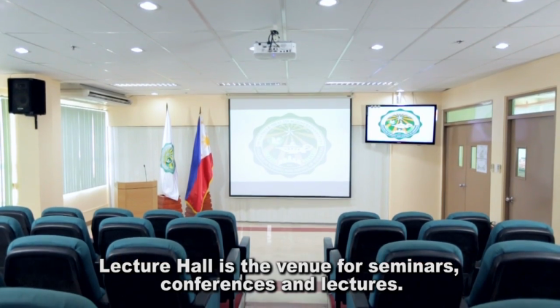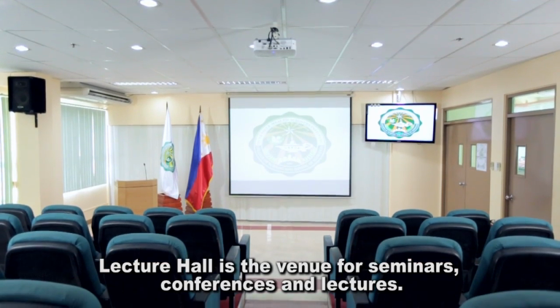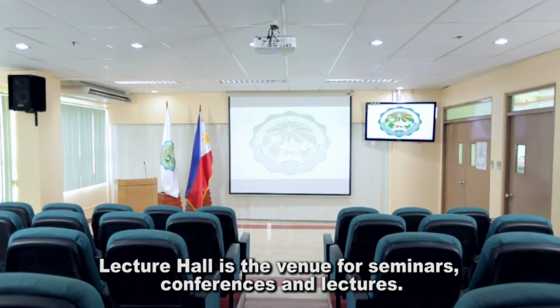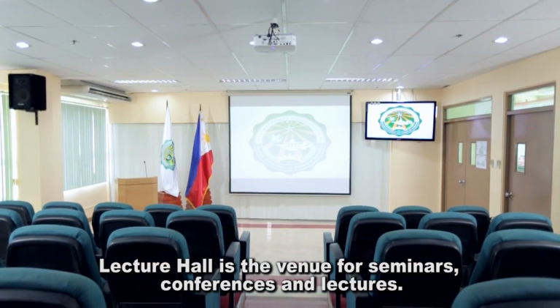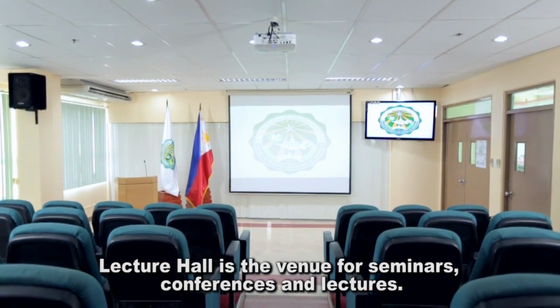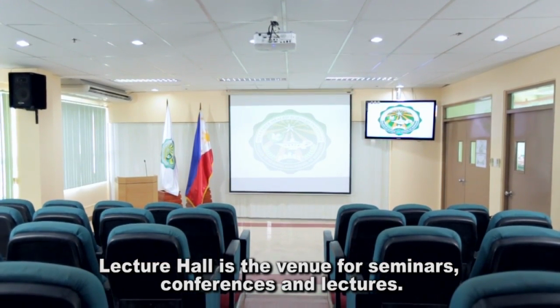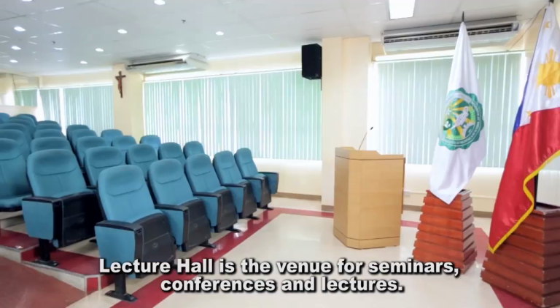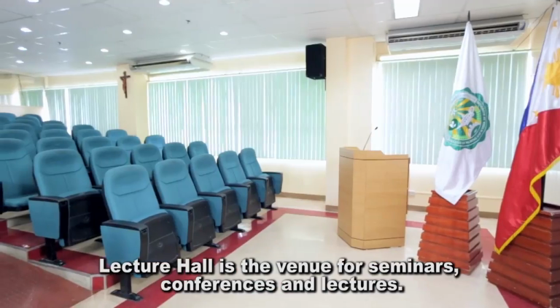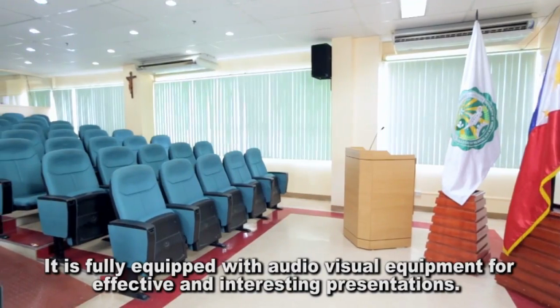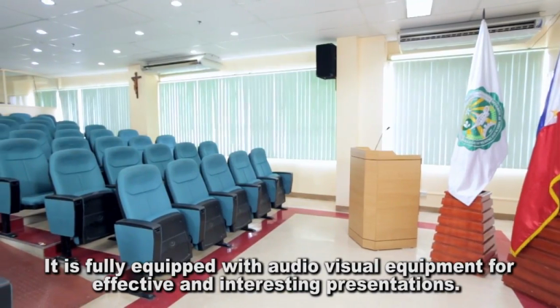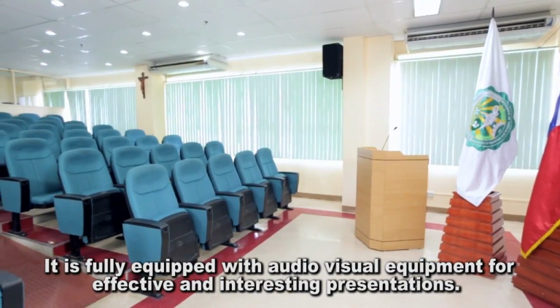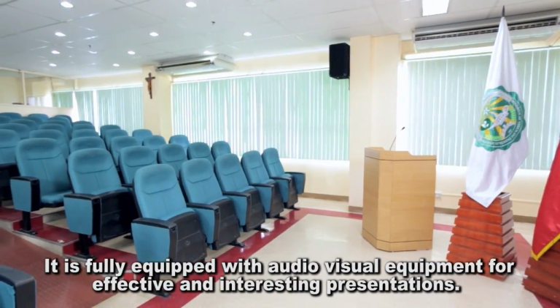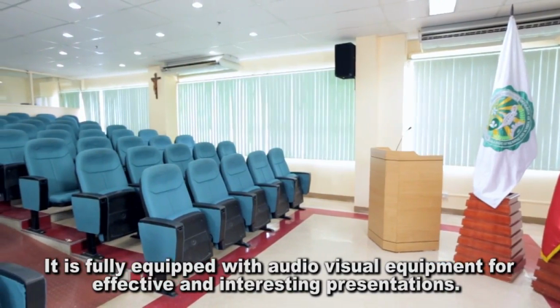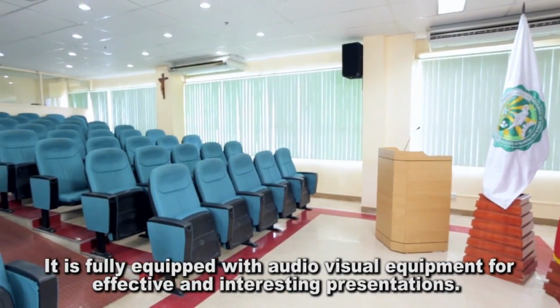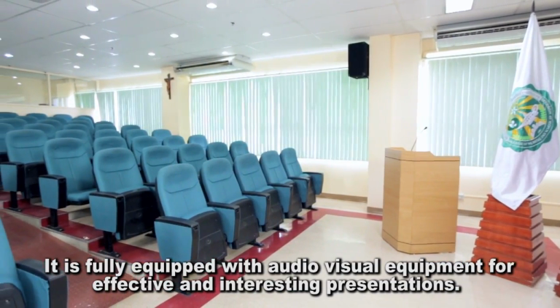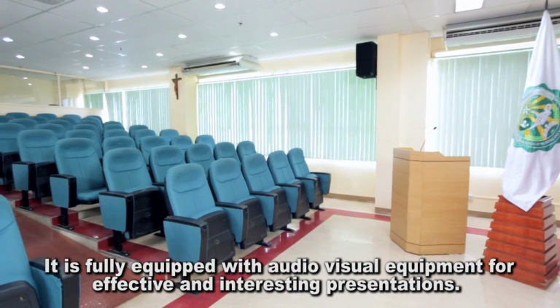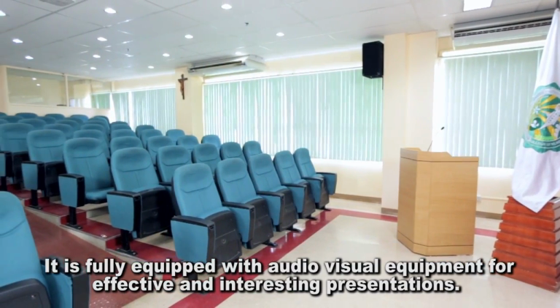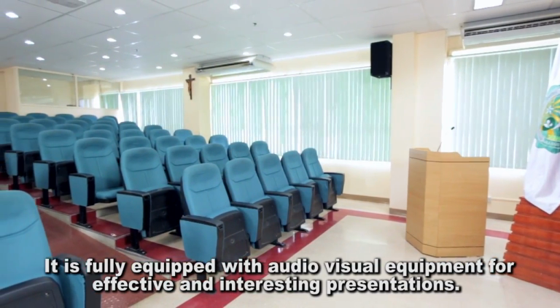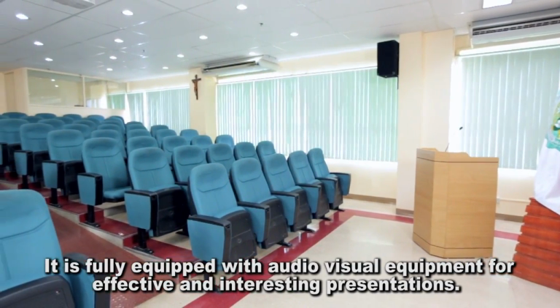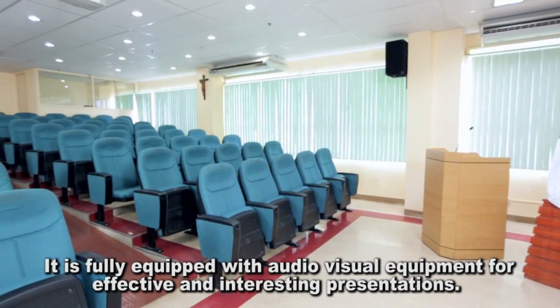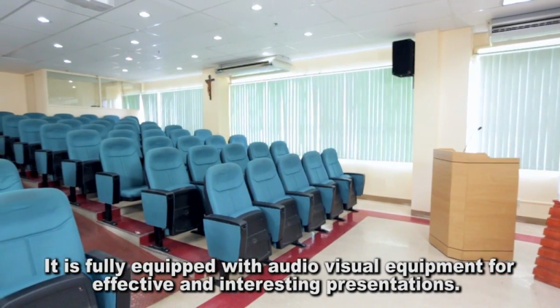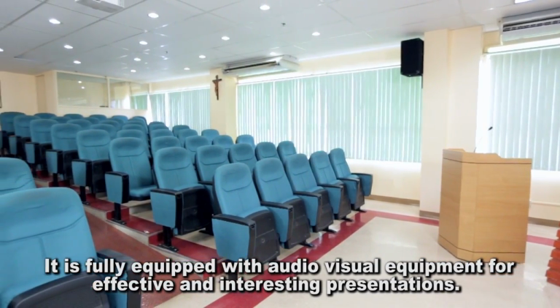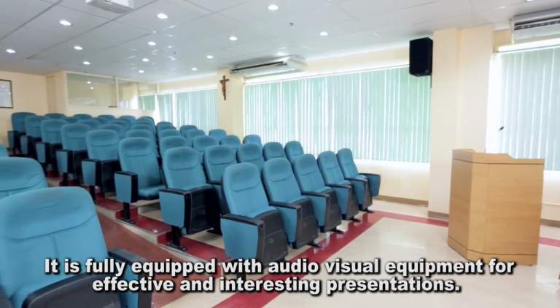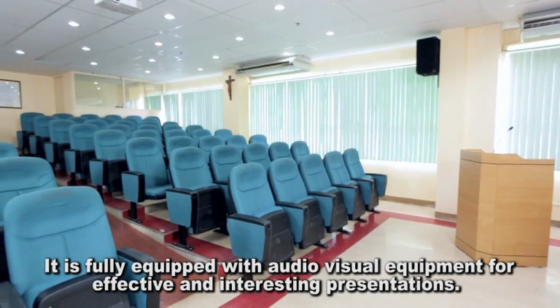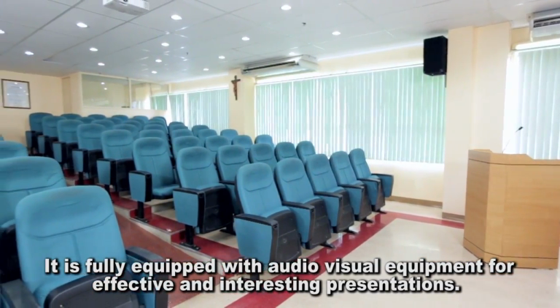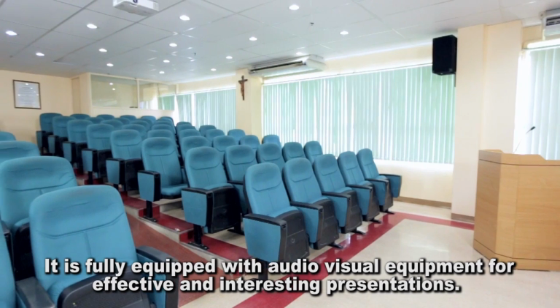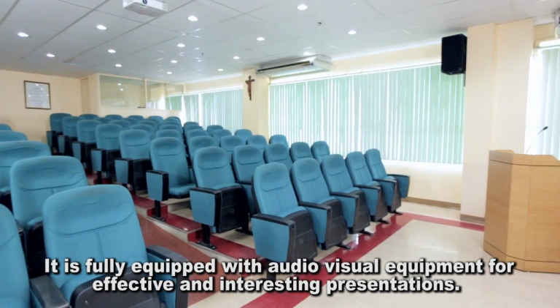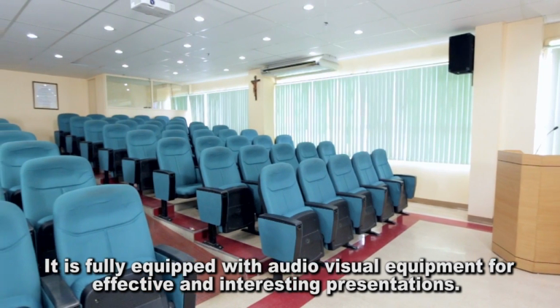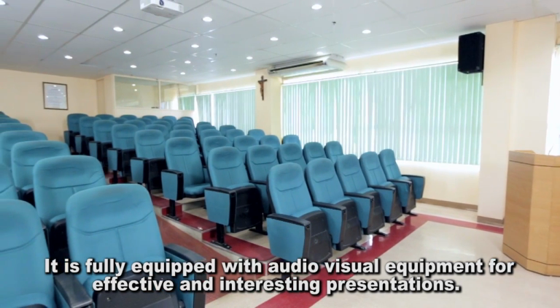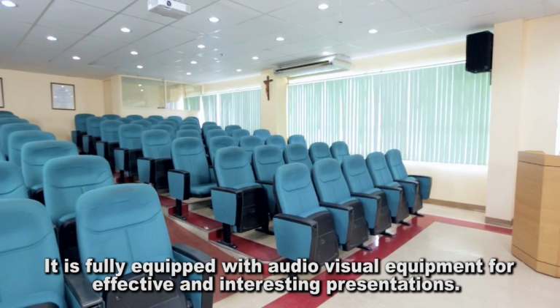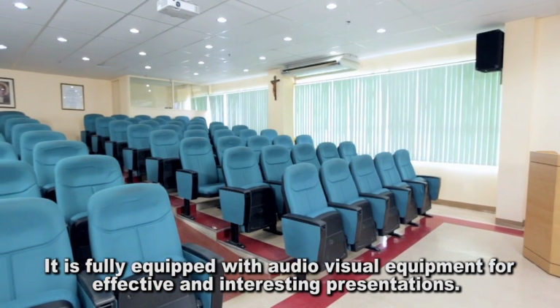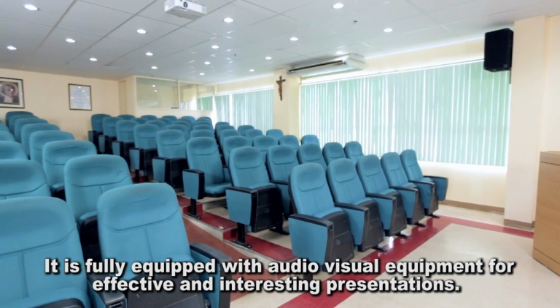The Lecture Hall is the venue for seminars, conferences, and lectures. It is fully equipped with audiovisual equipment for effective and interesting presentations.